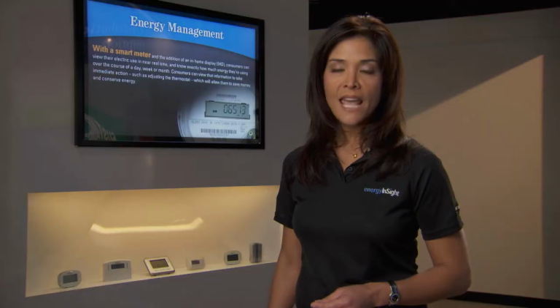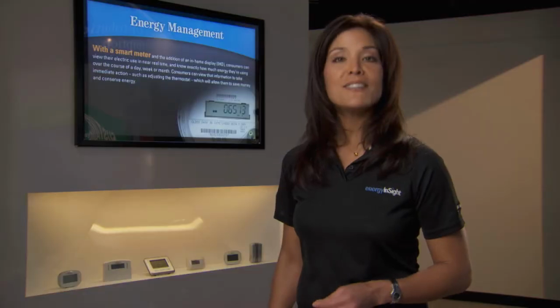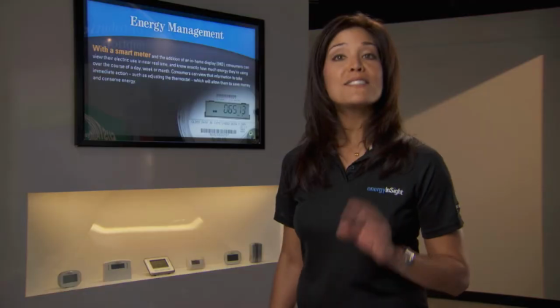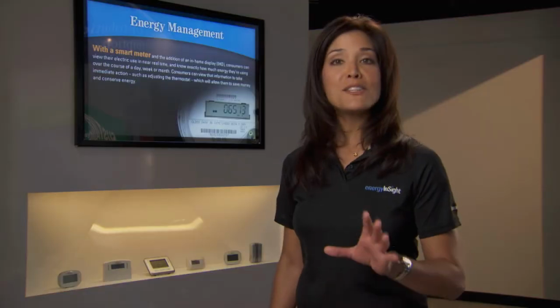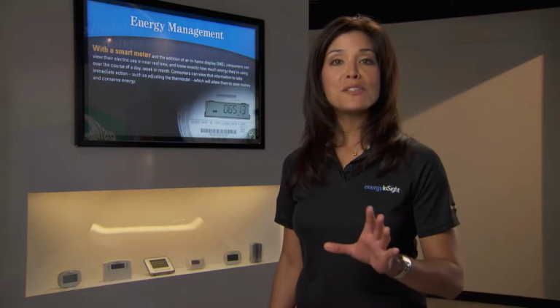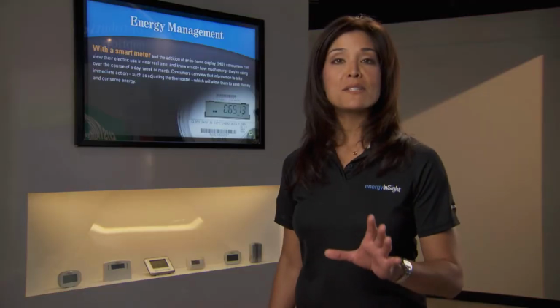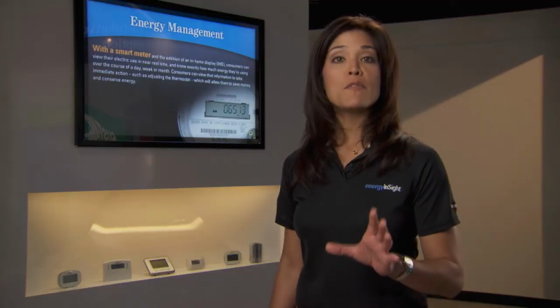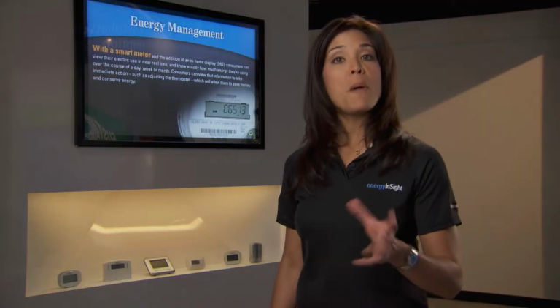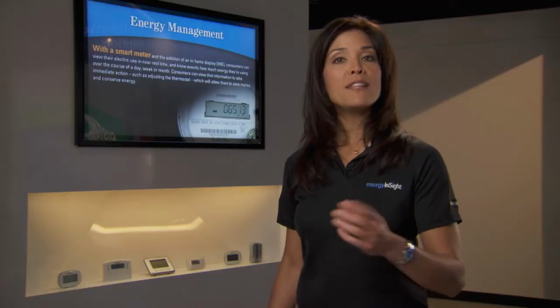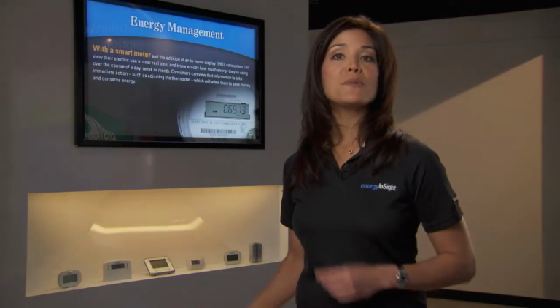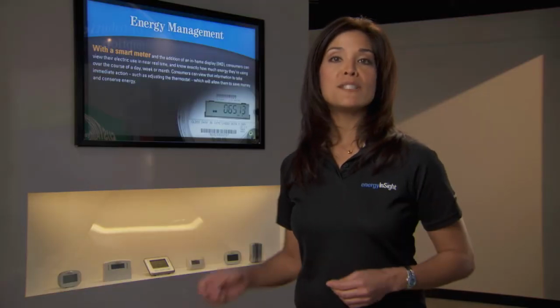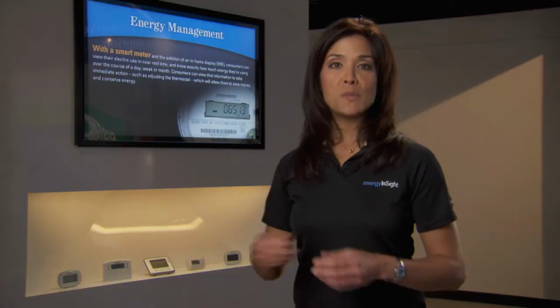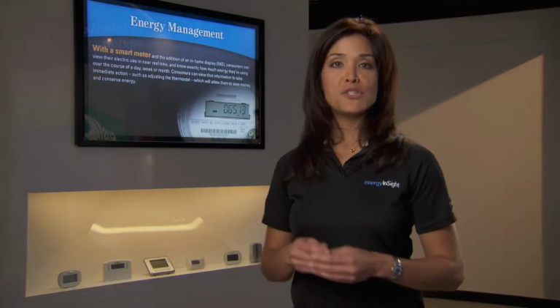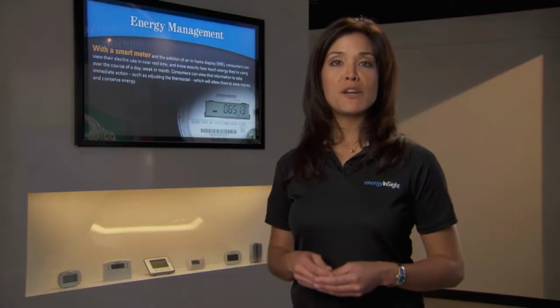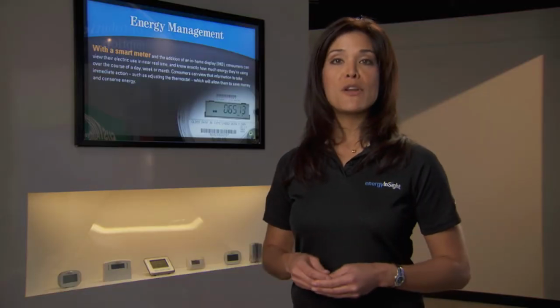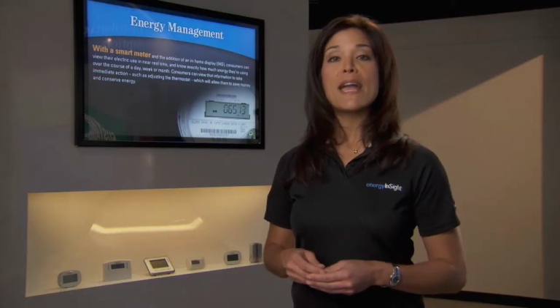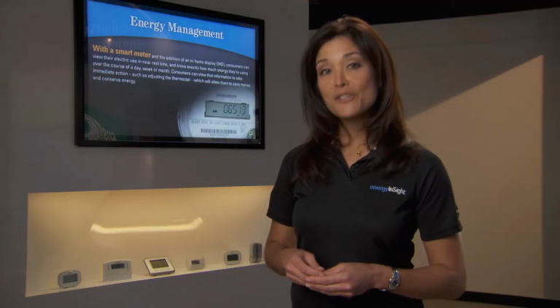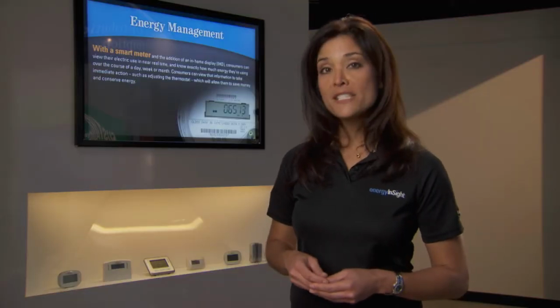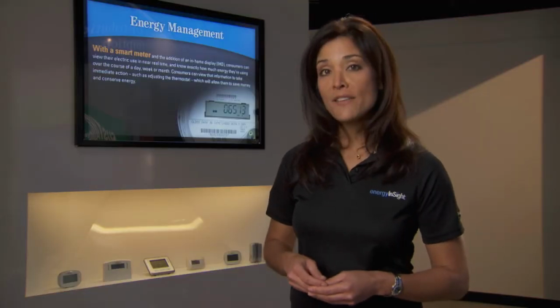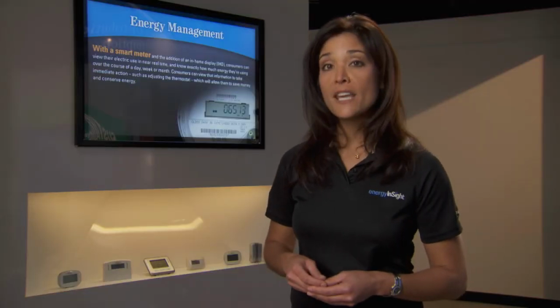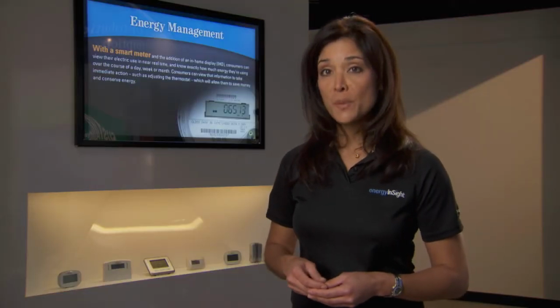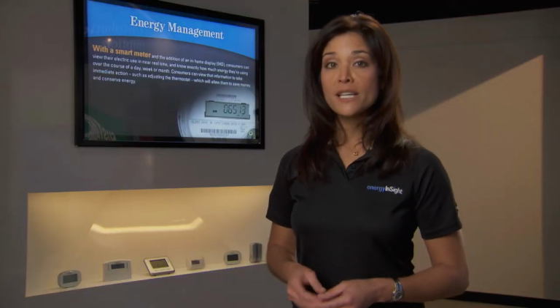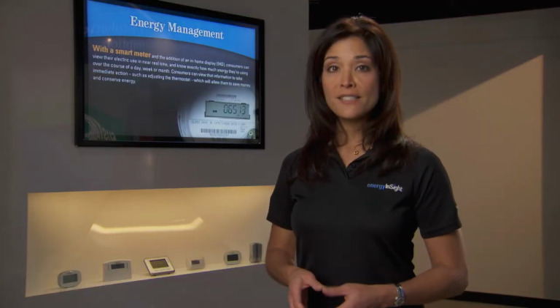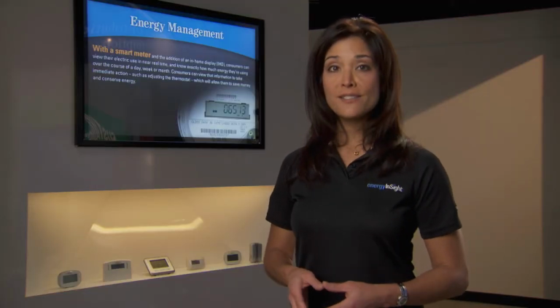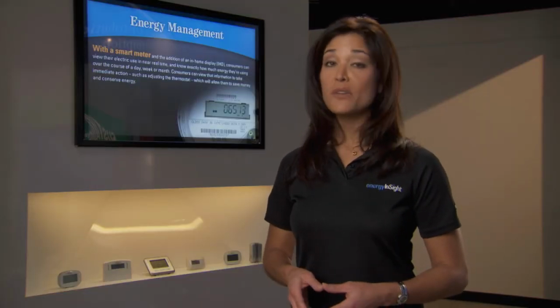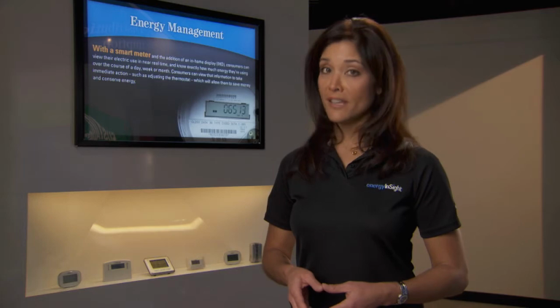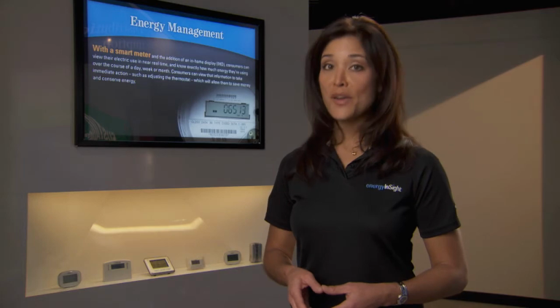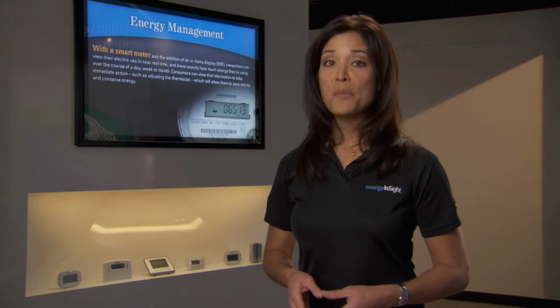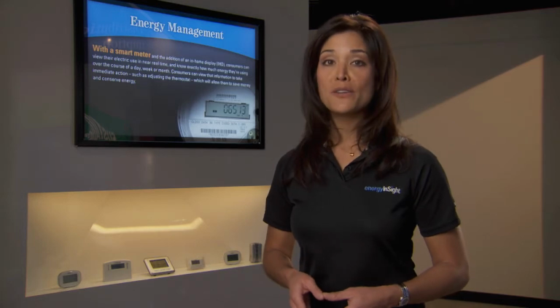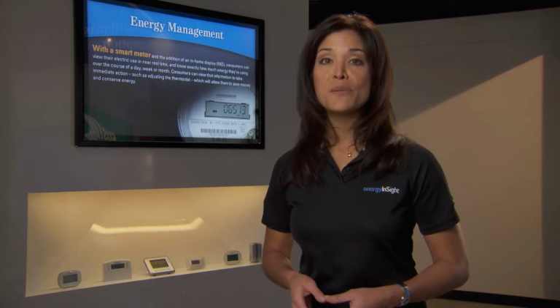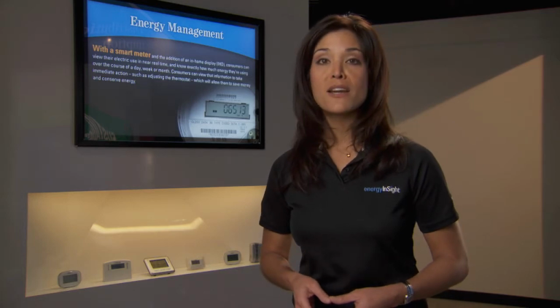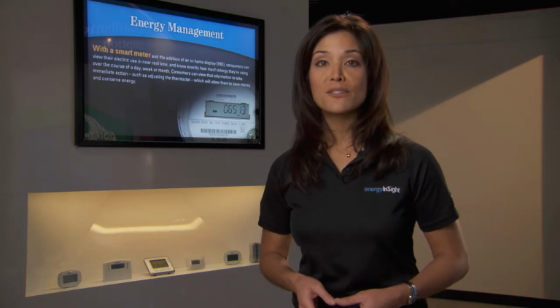Let's listen to some of the pilot participants share their energy-saving experiences with in-home energy monitors.